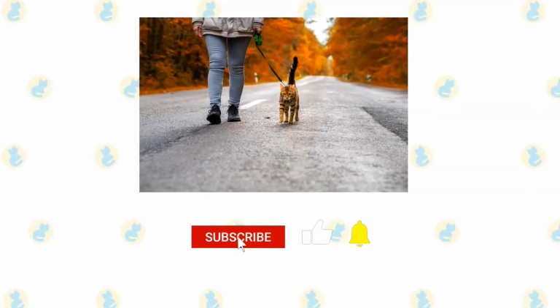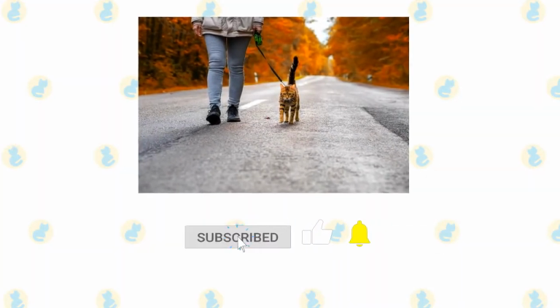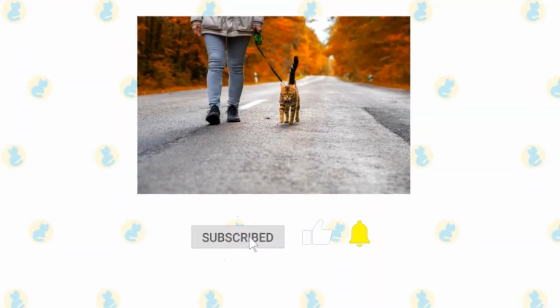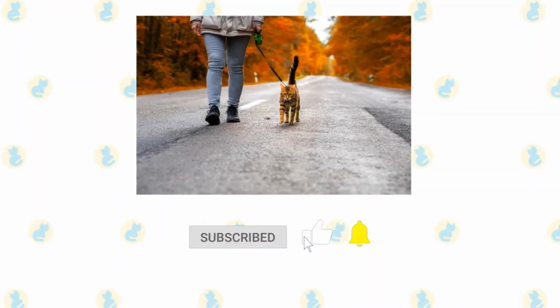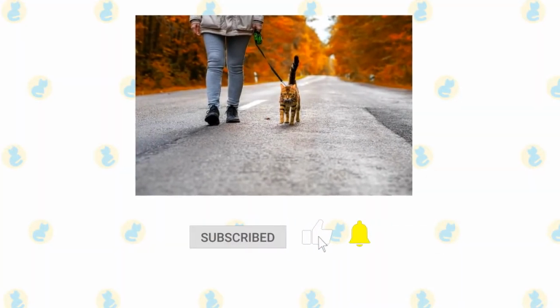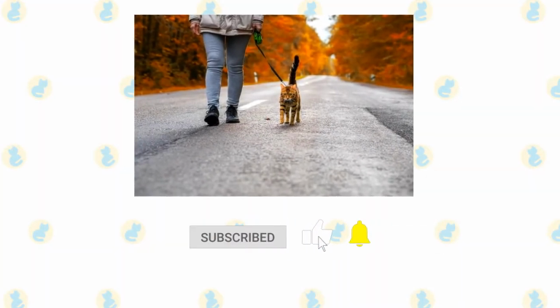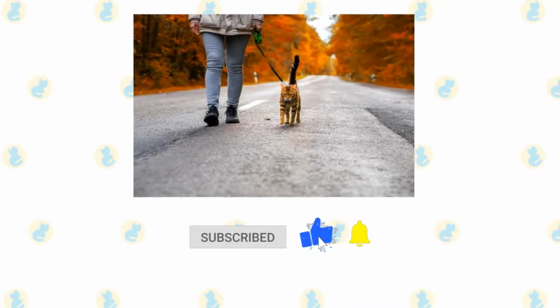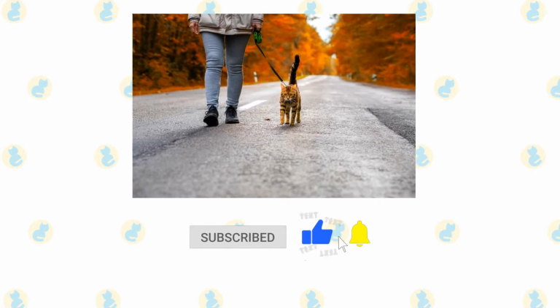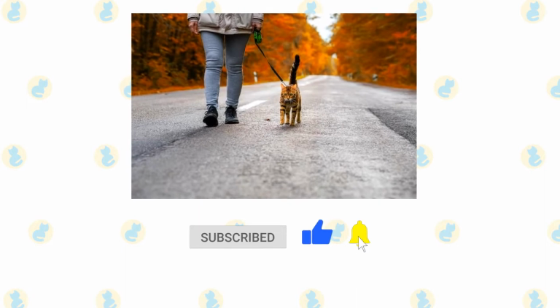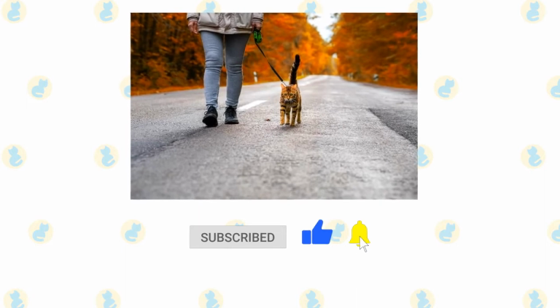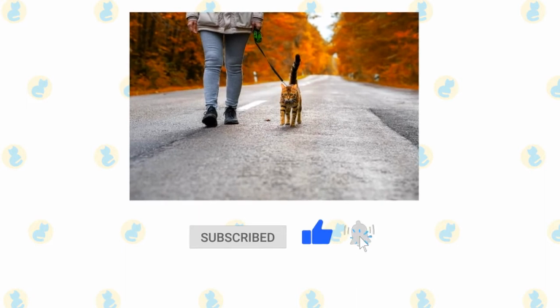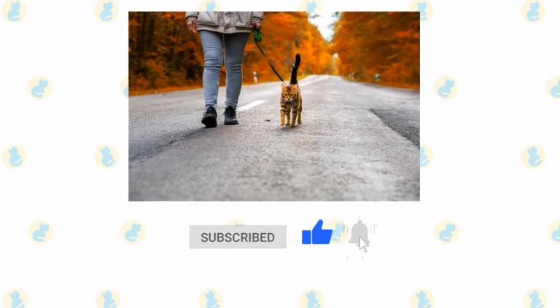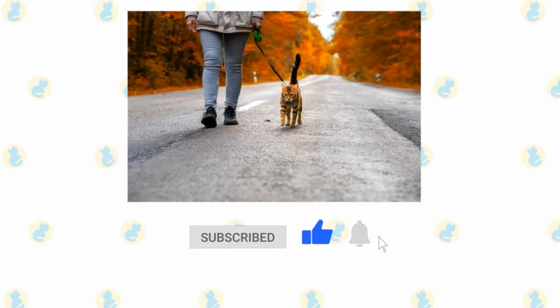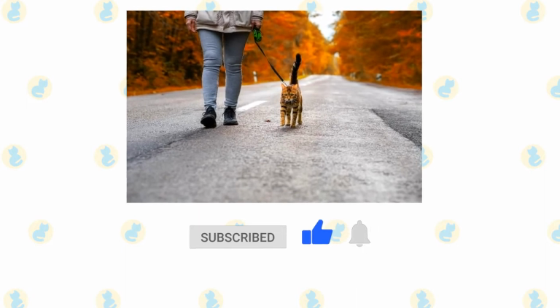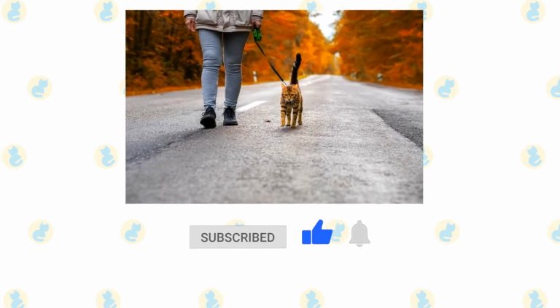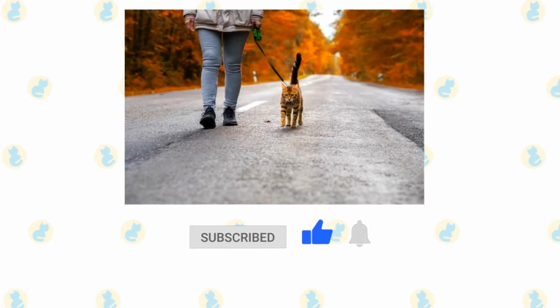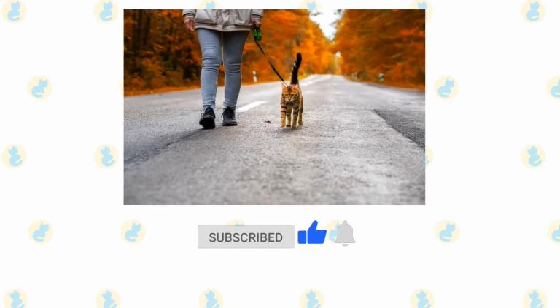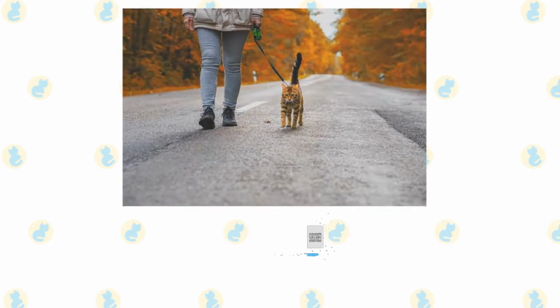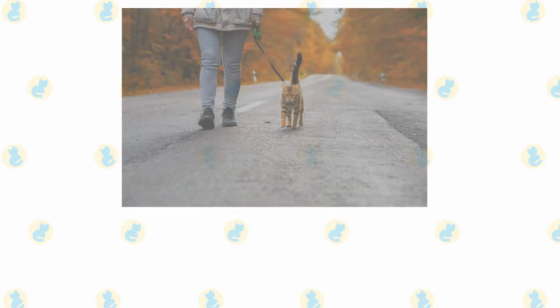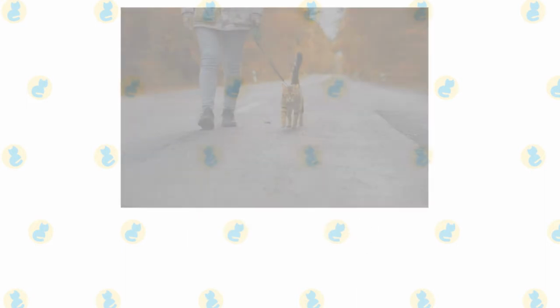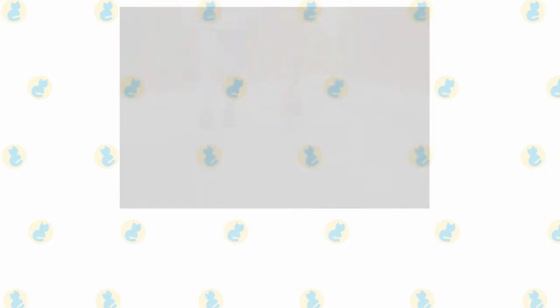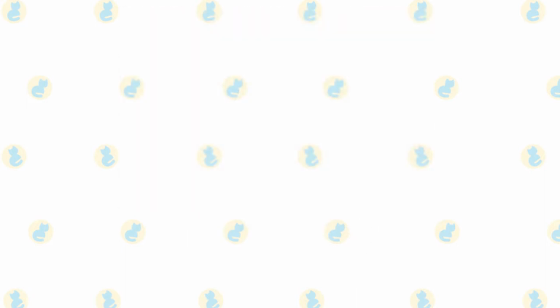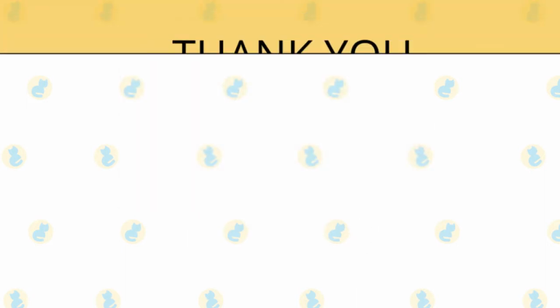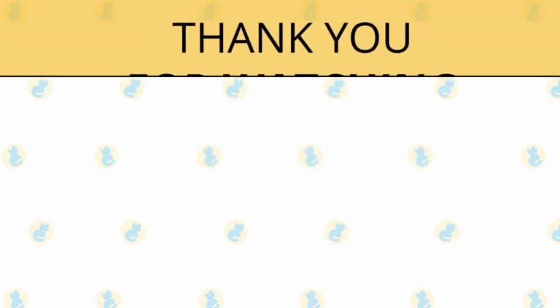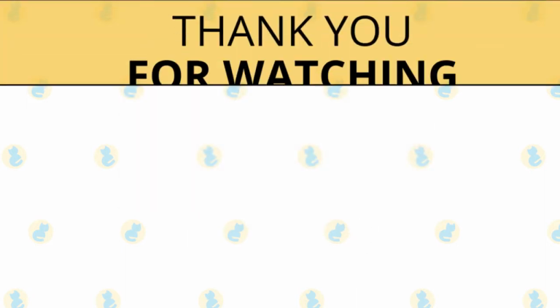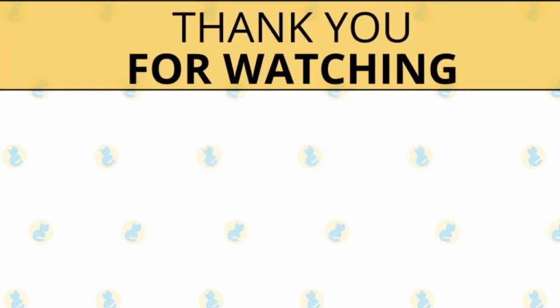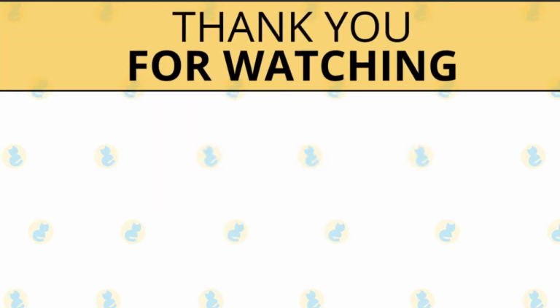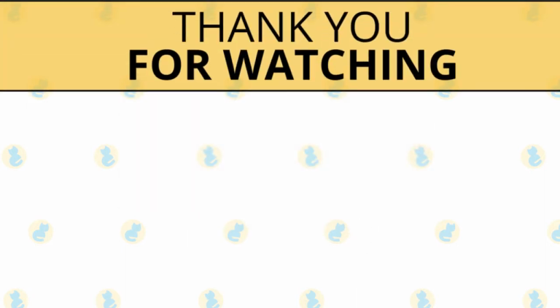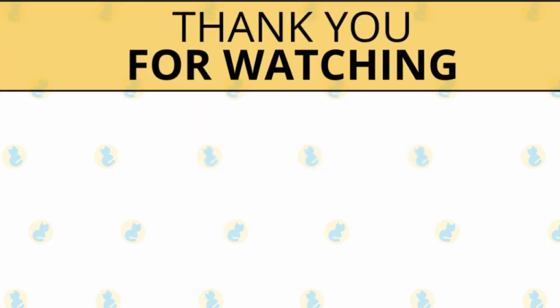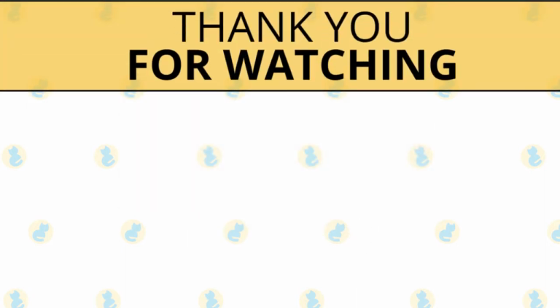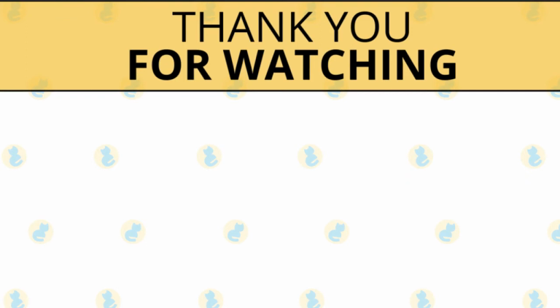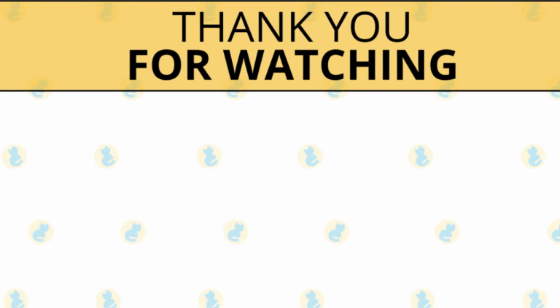If you enjoyed this video, kindly press the like button. Also, don't forget to subscribe with notifications on so that you don't miss out on videos like this. Thank you for watching.